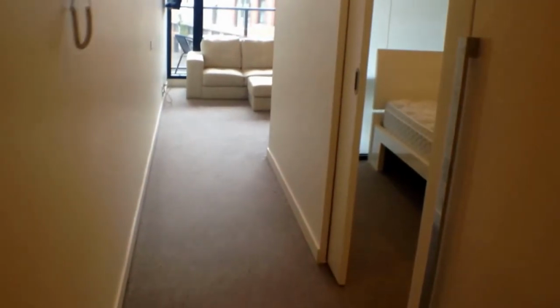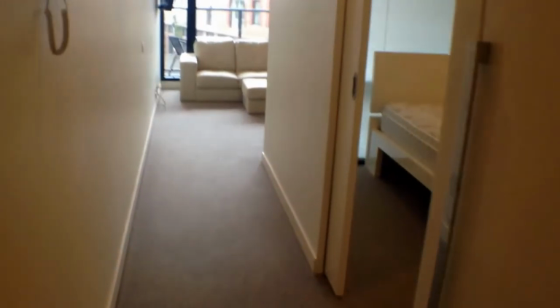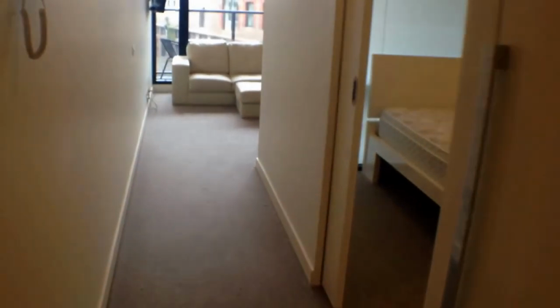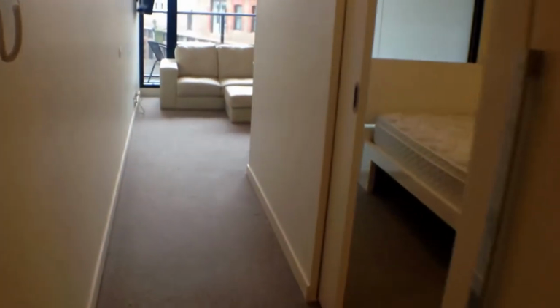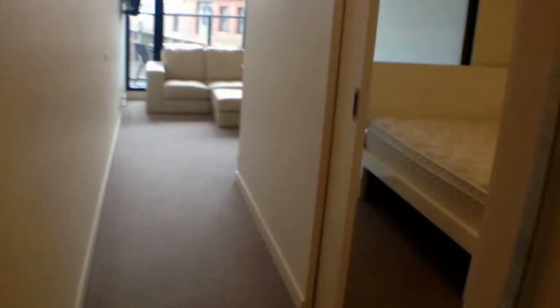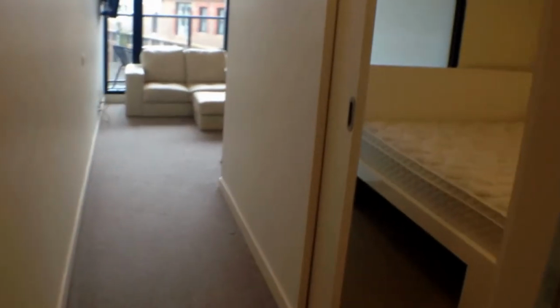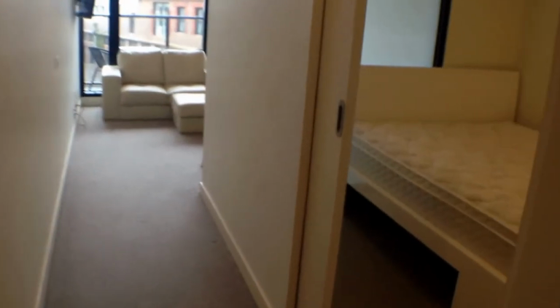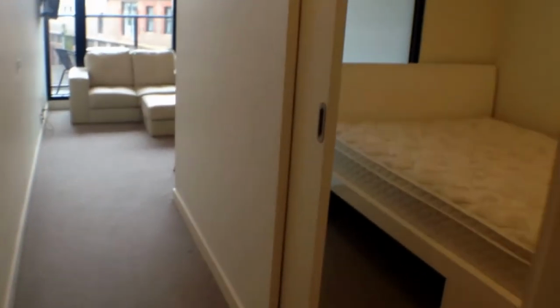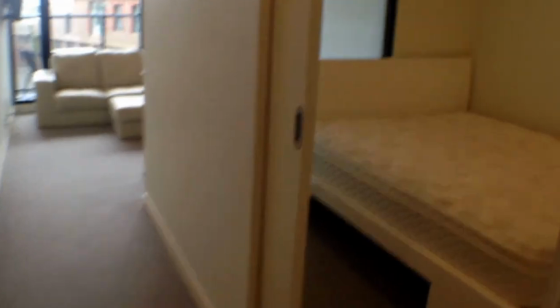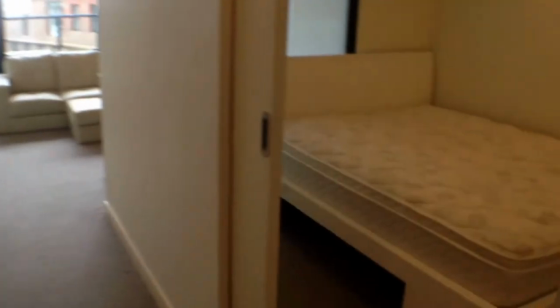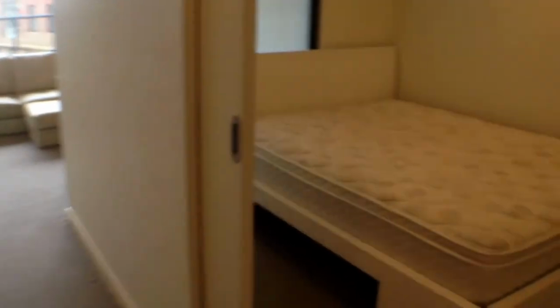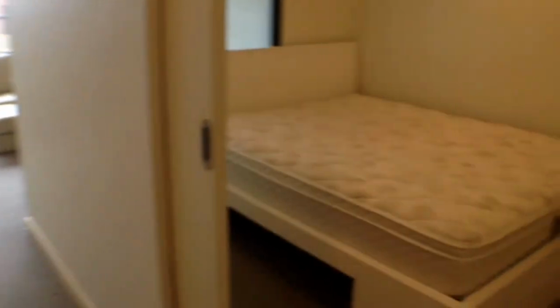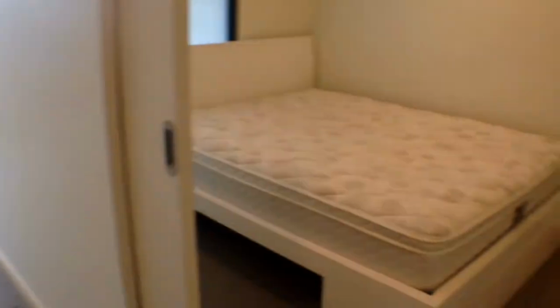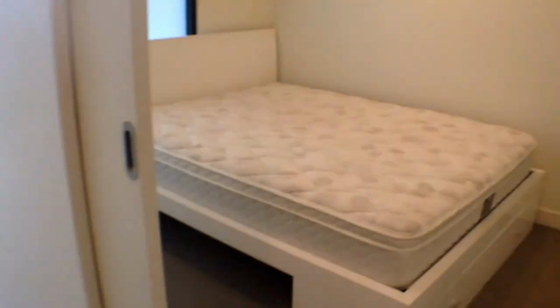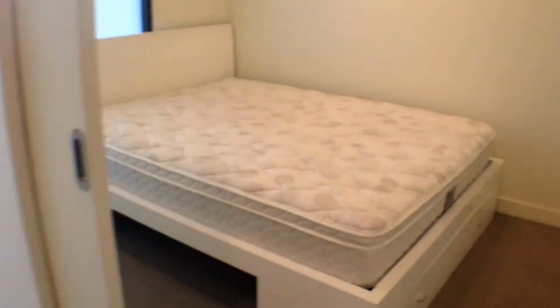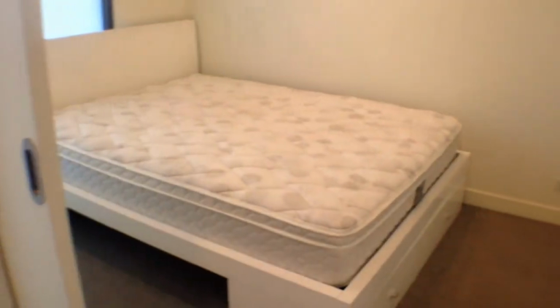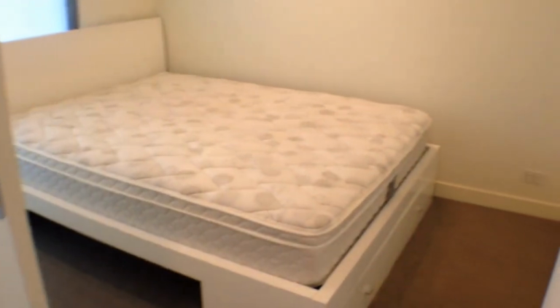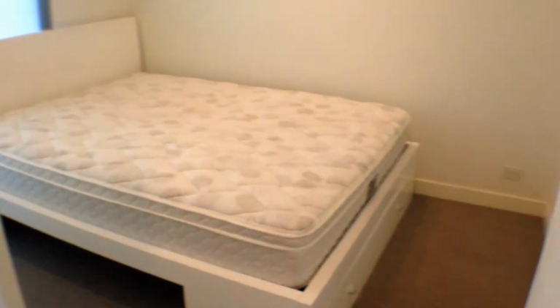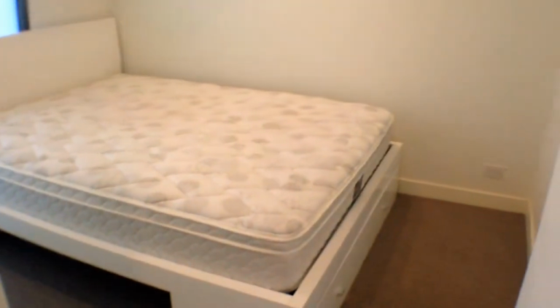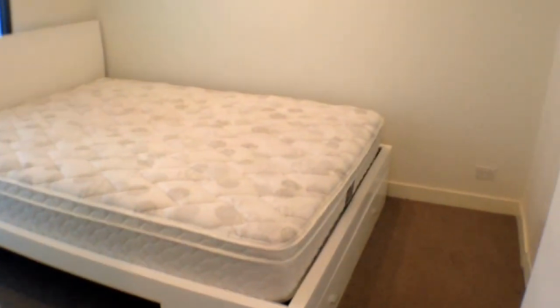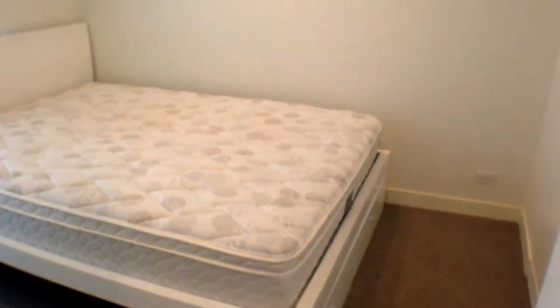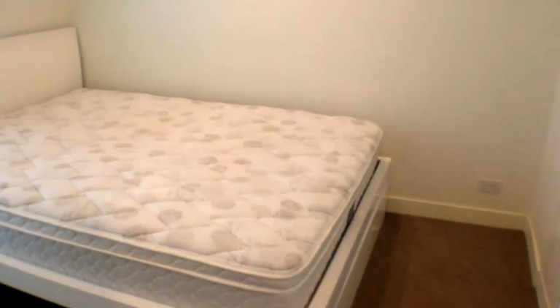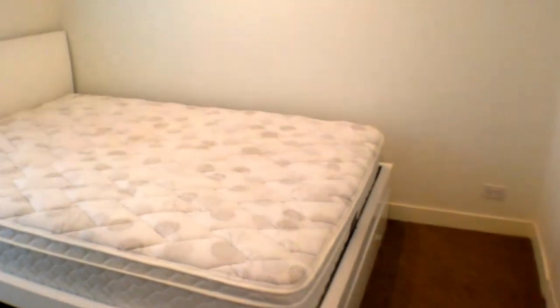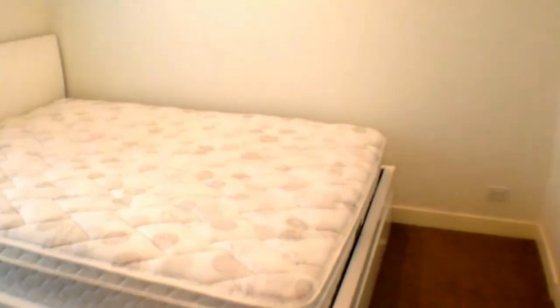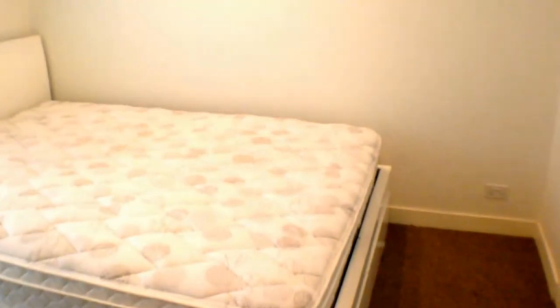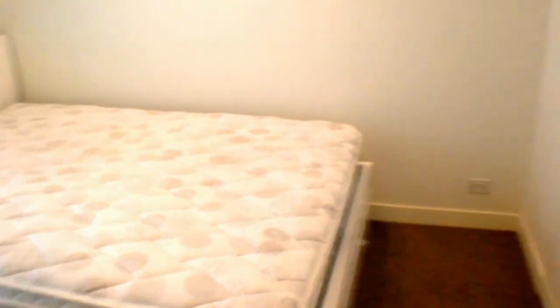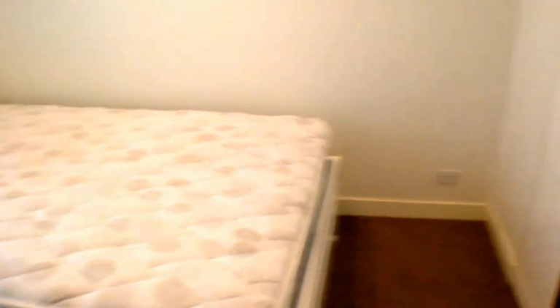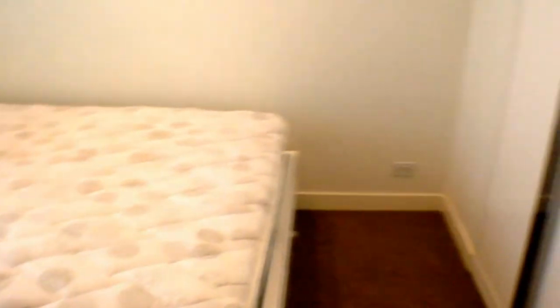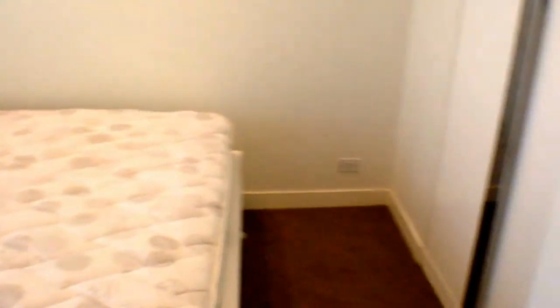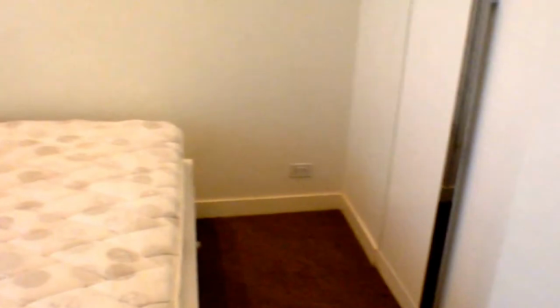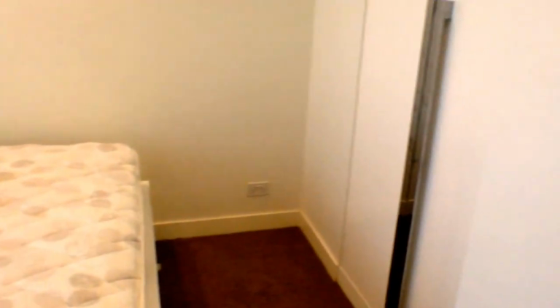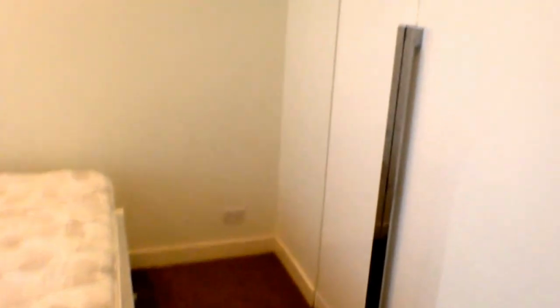On our right, we've got our main bedroom. Queen size bed with built-in robes.